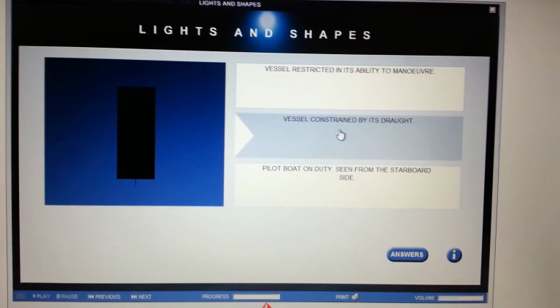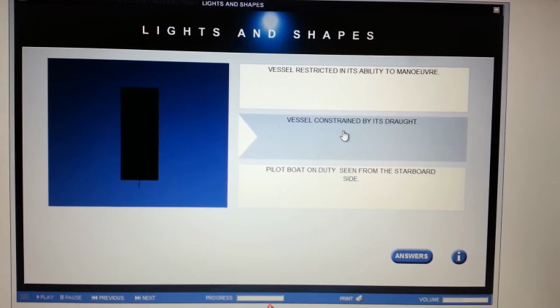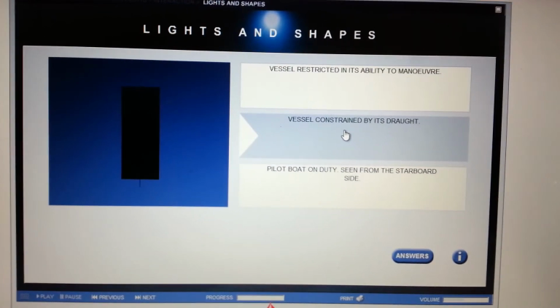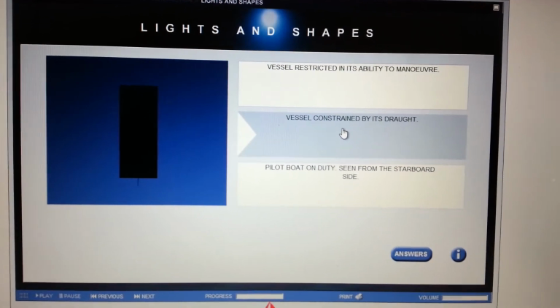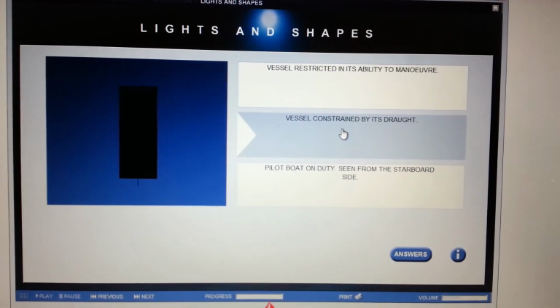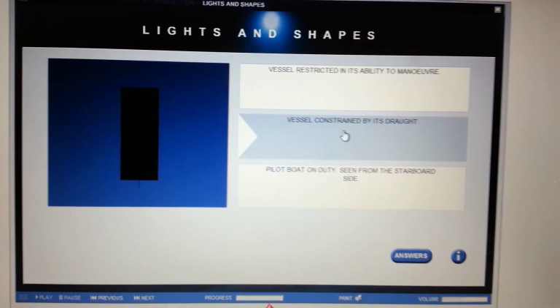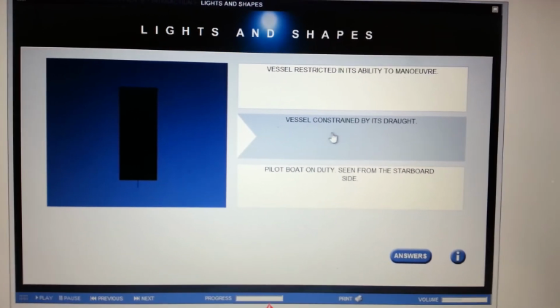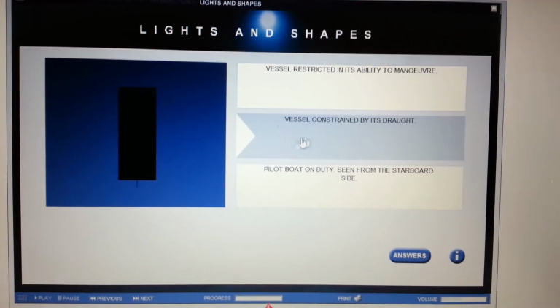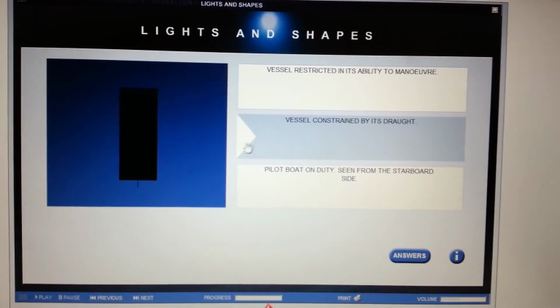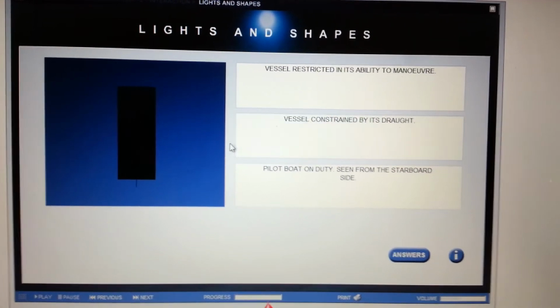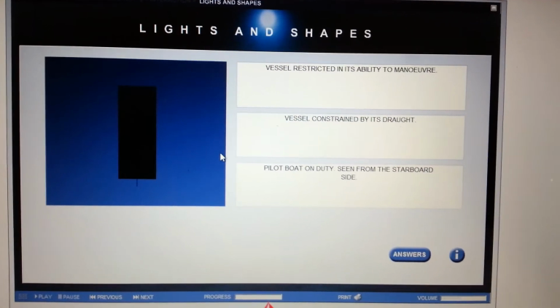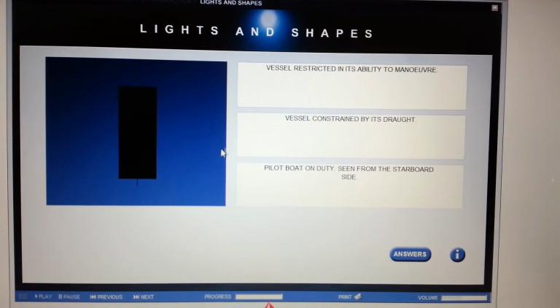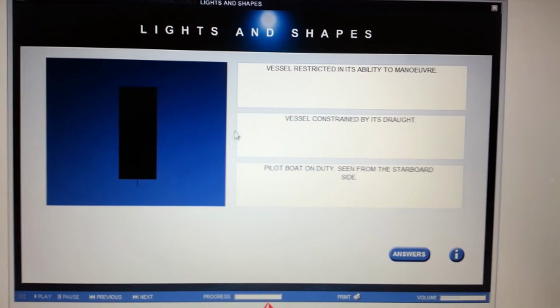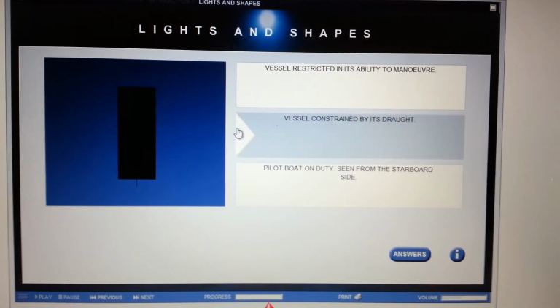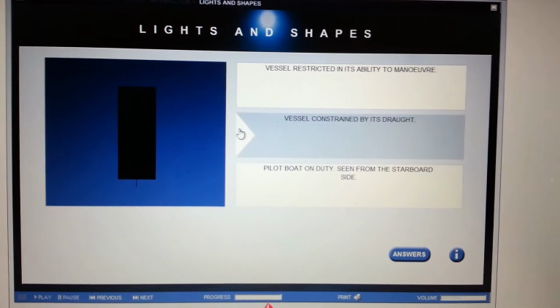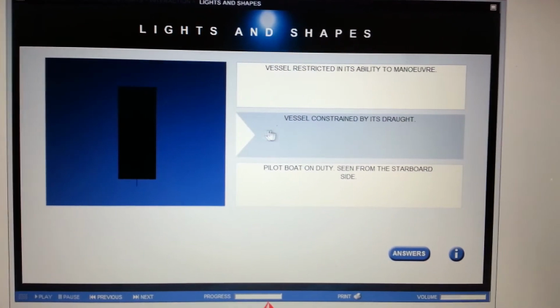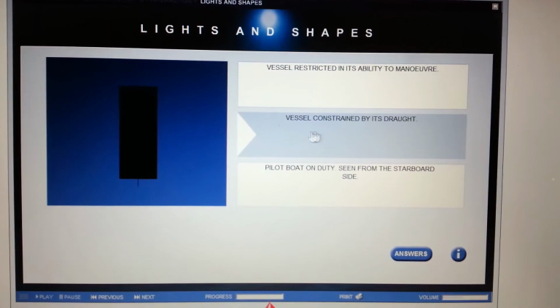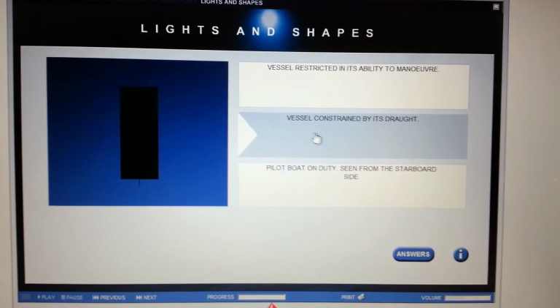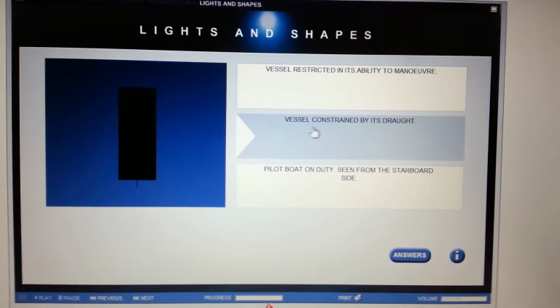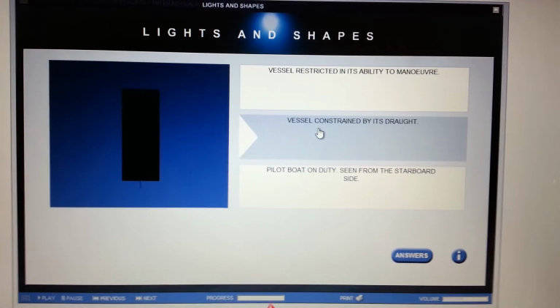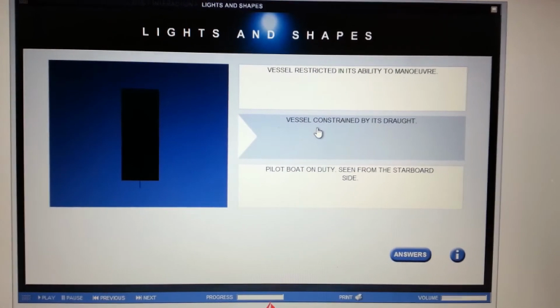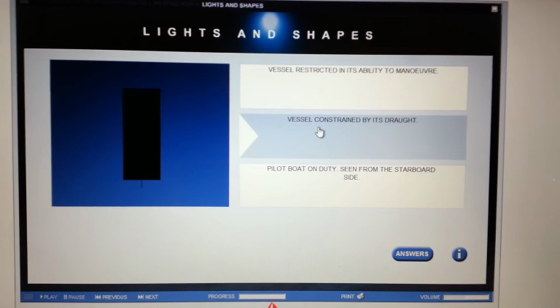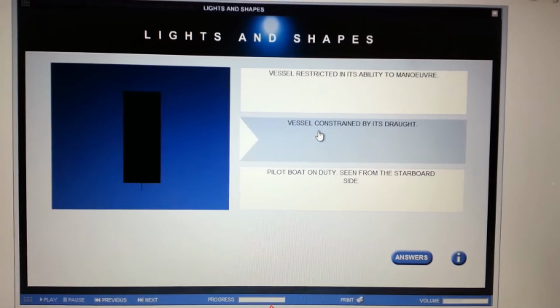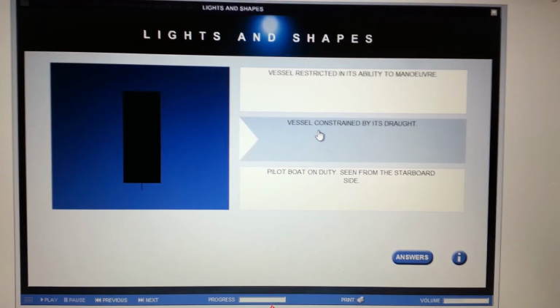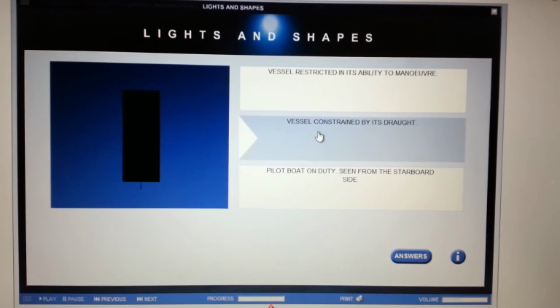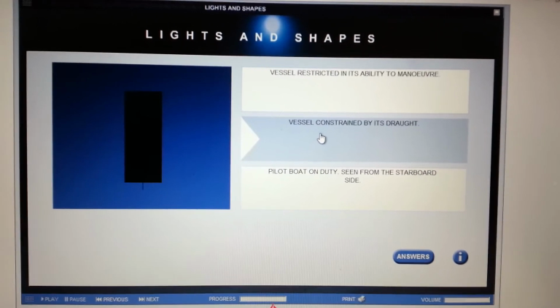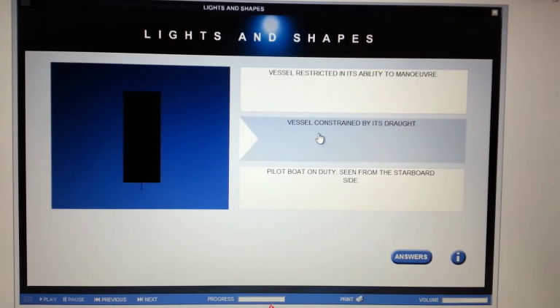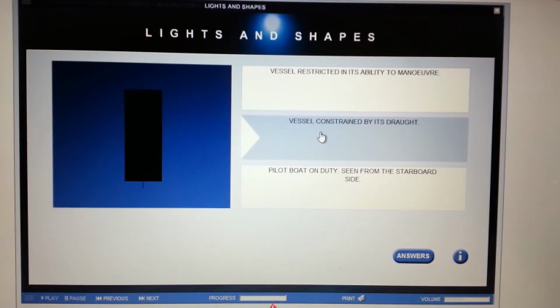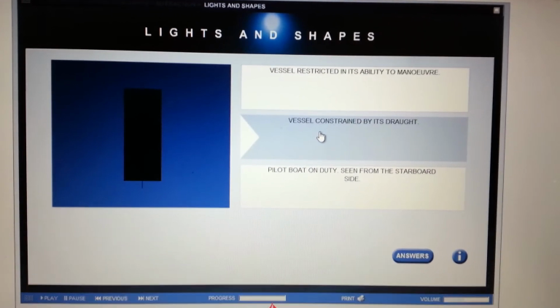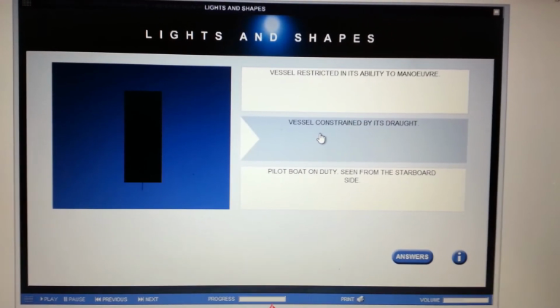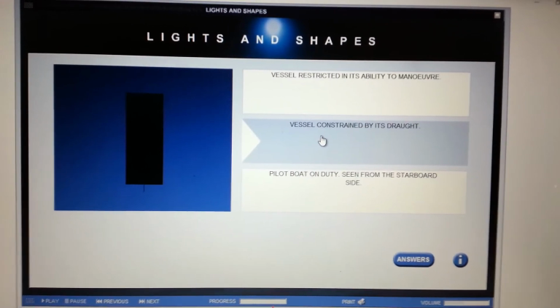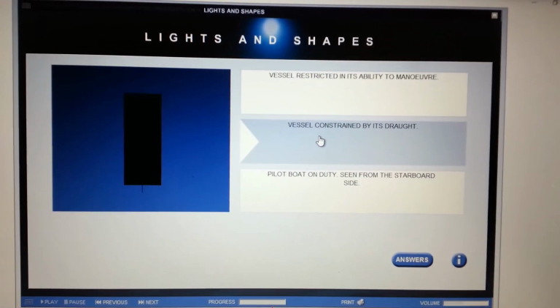A cylinder automatically tells us it's a vessel constrained by its draft.